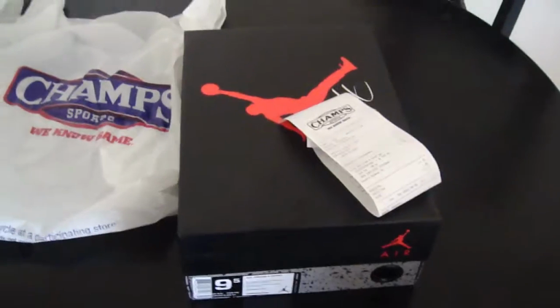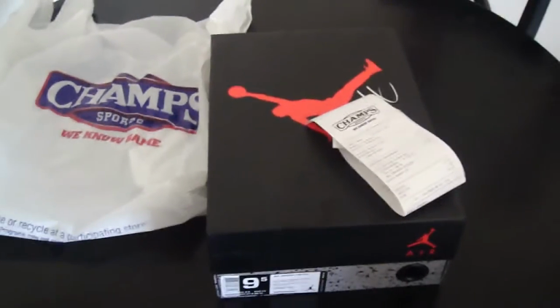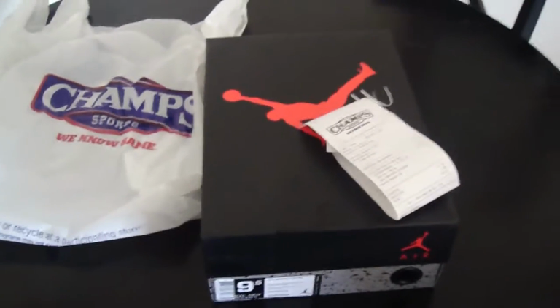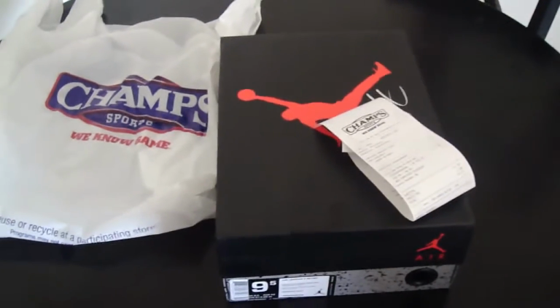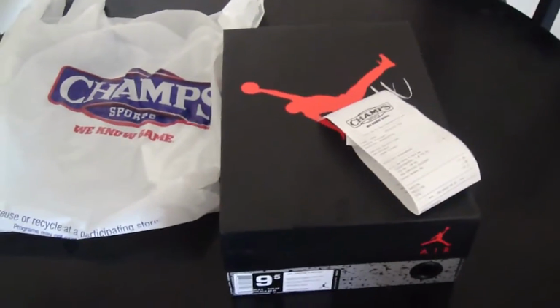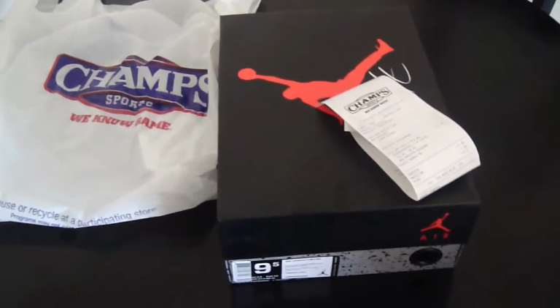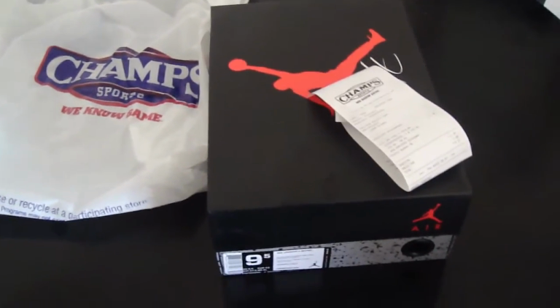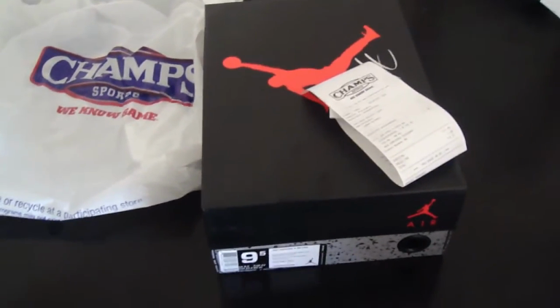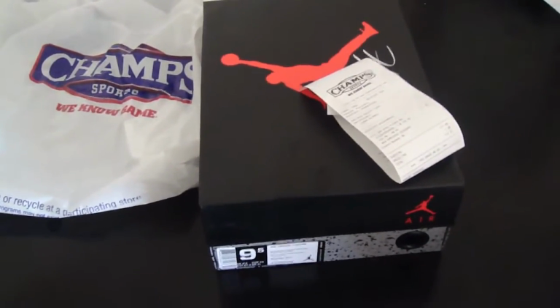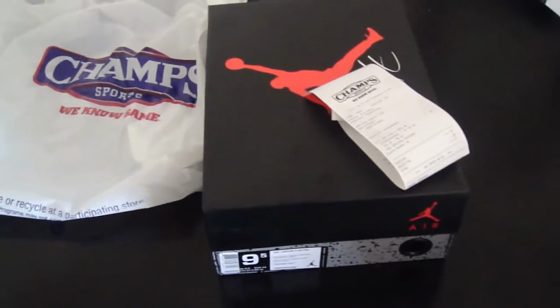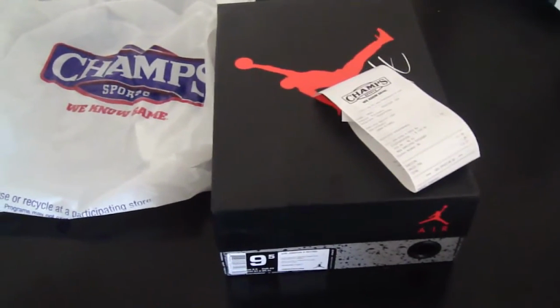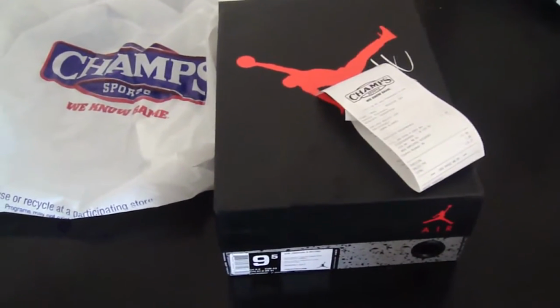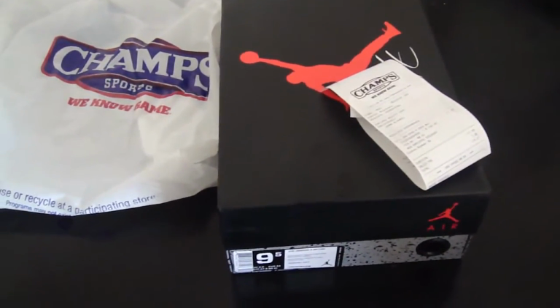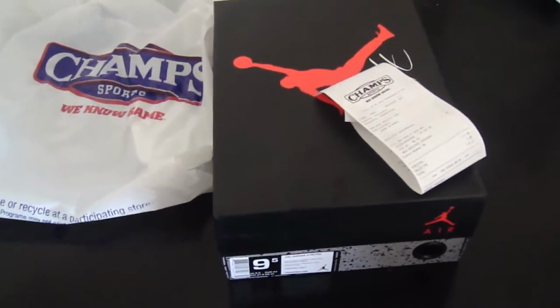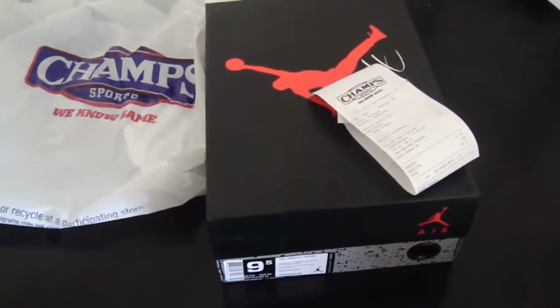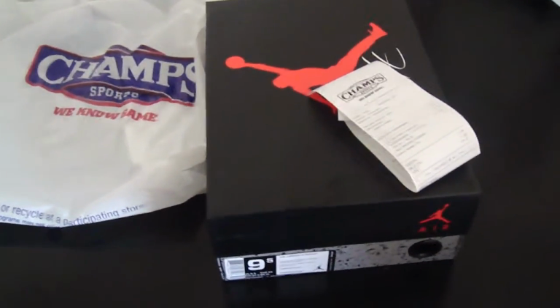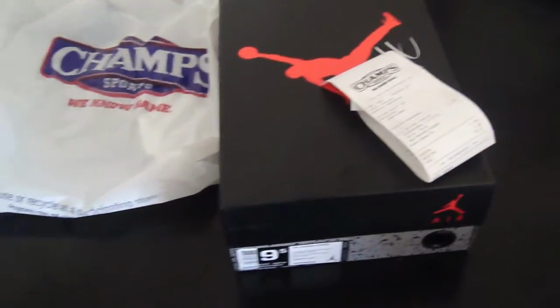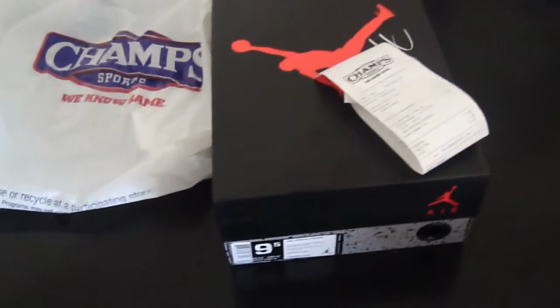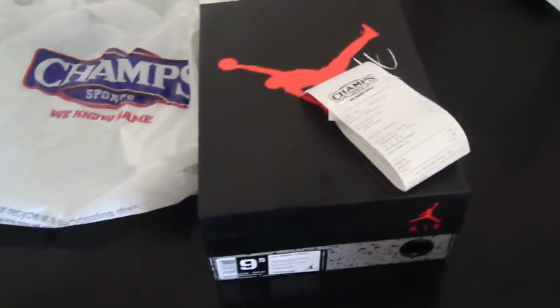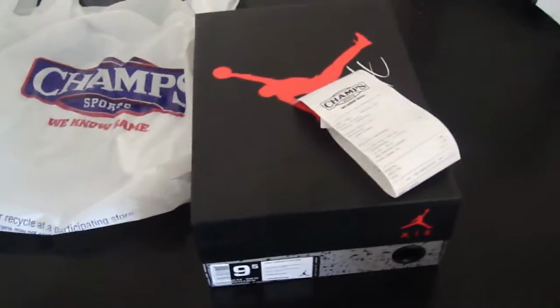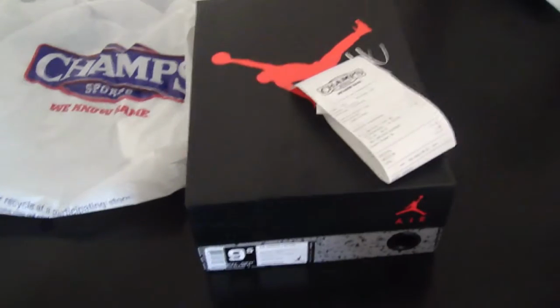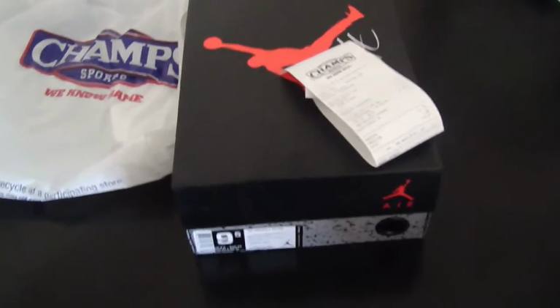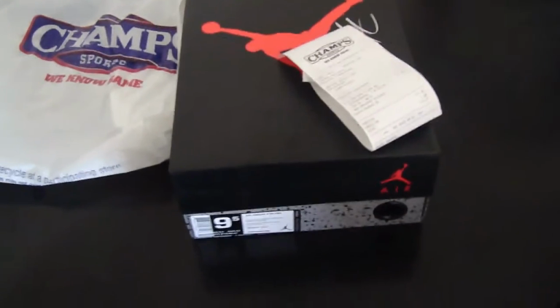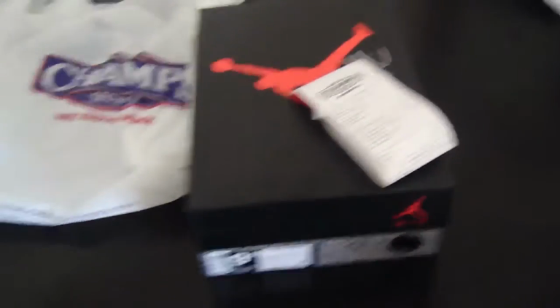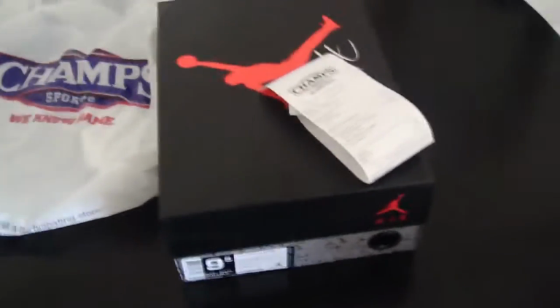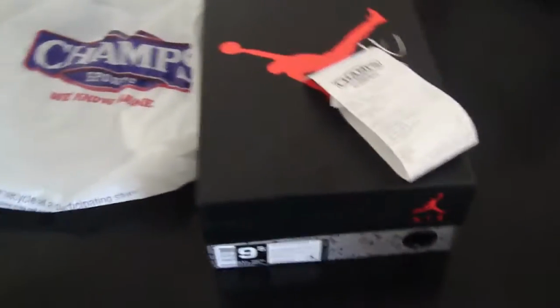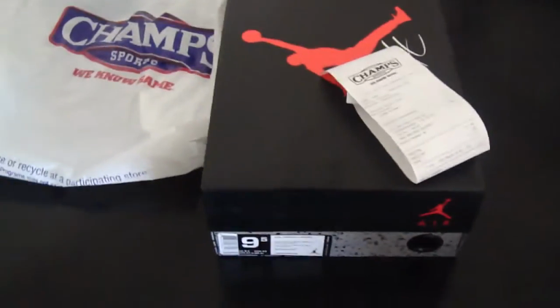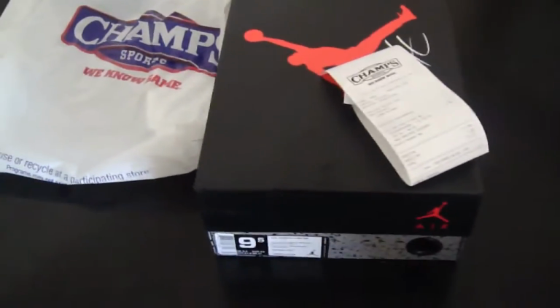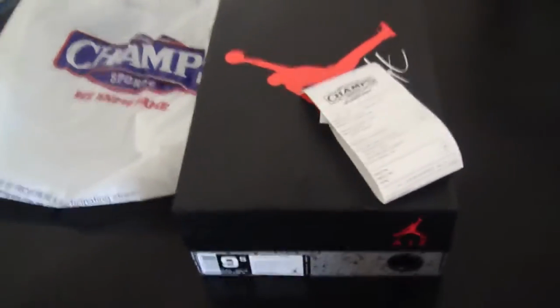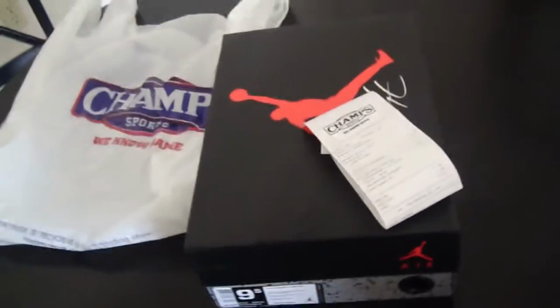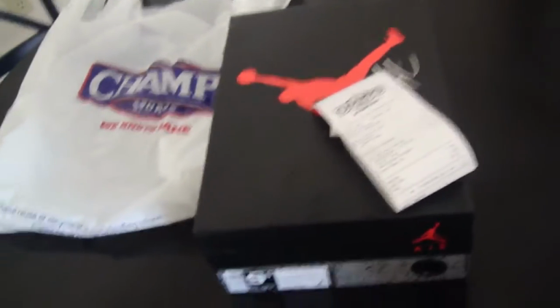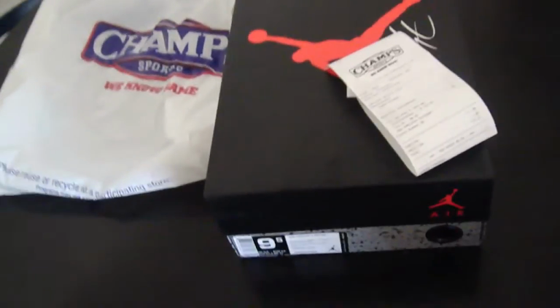What's up everyone on YouTube, this is PeteJordan85, bringing you my pick up for today. You know what dropped — the Jordan 4s, the Cavs, aka the New York Knicks.